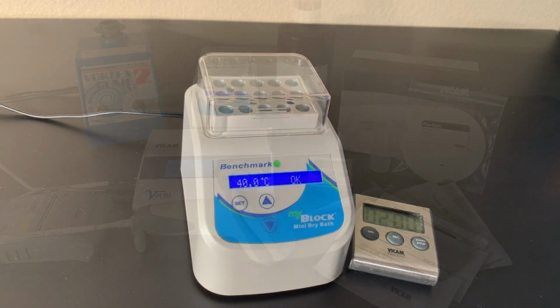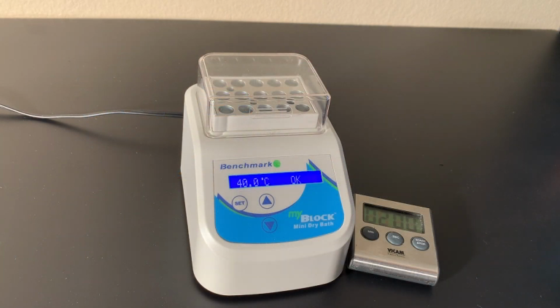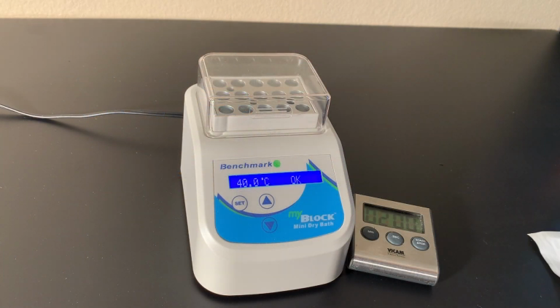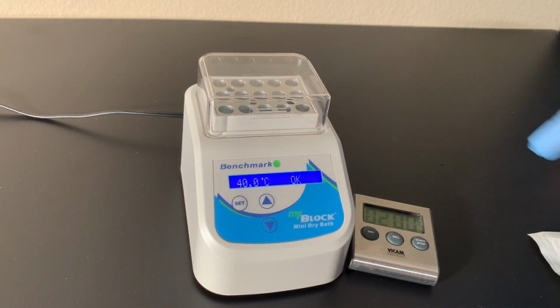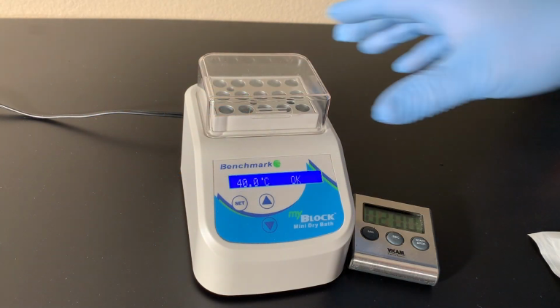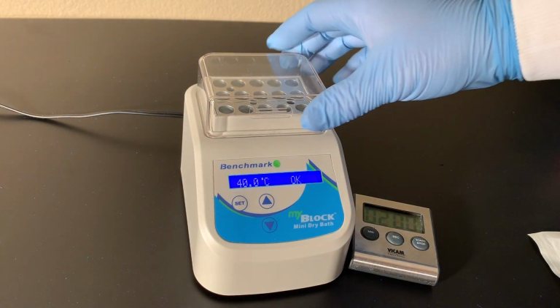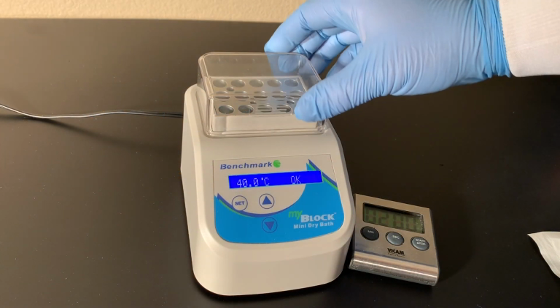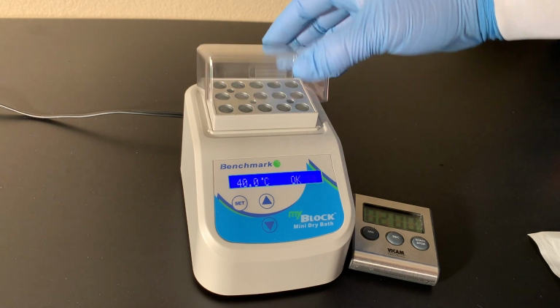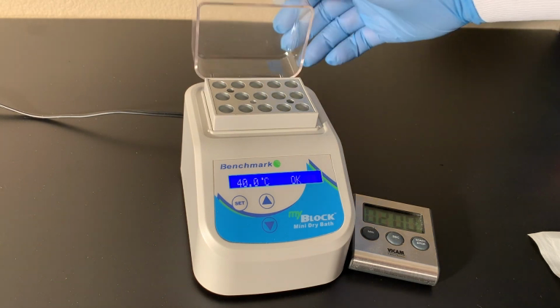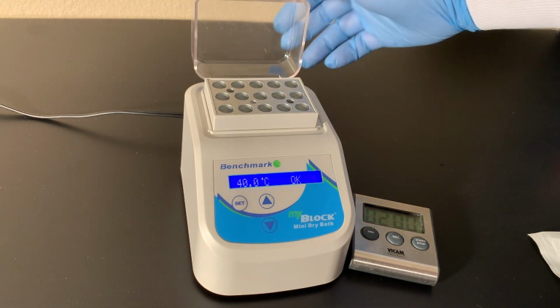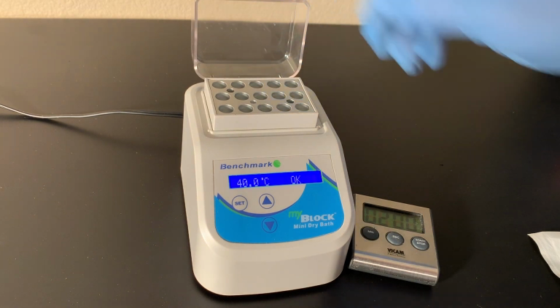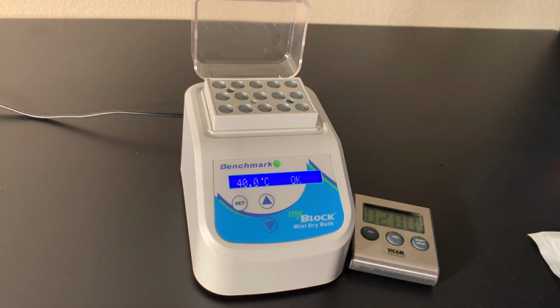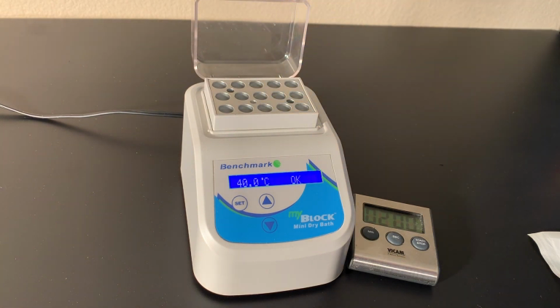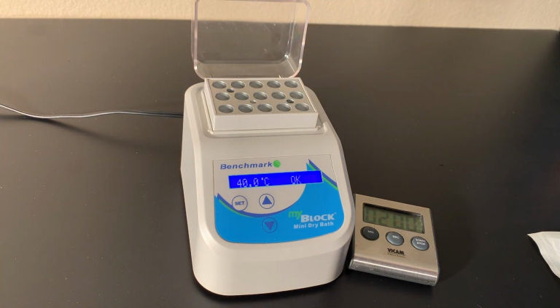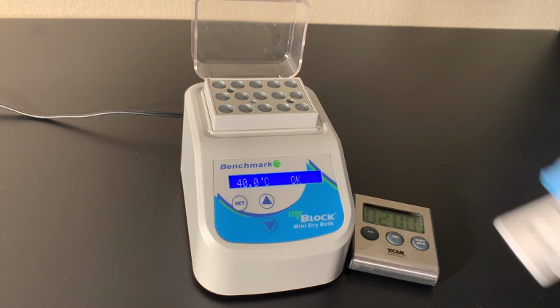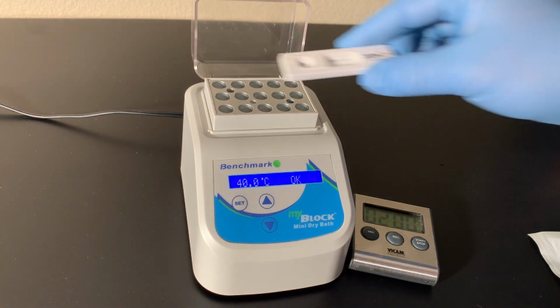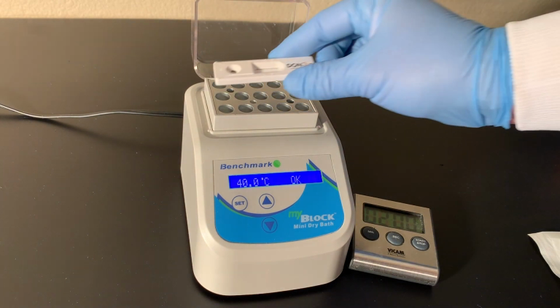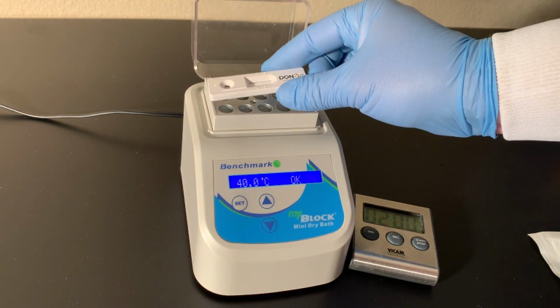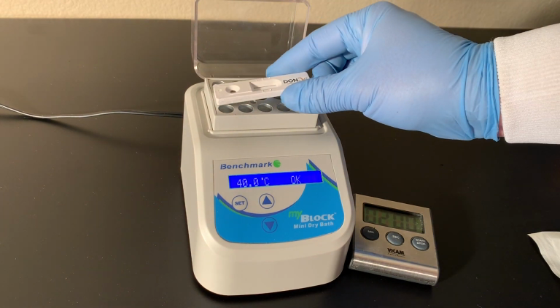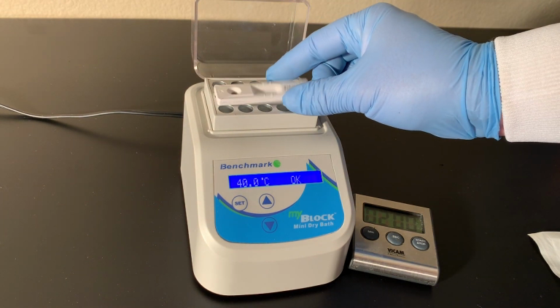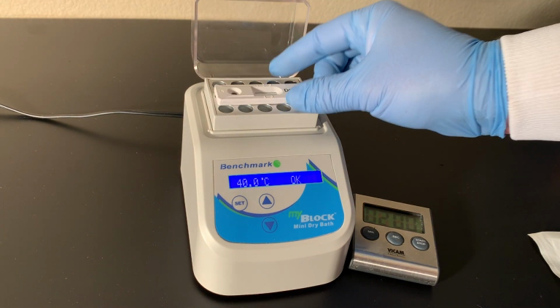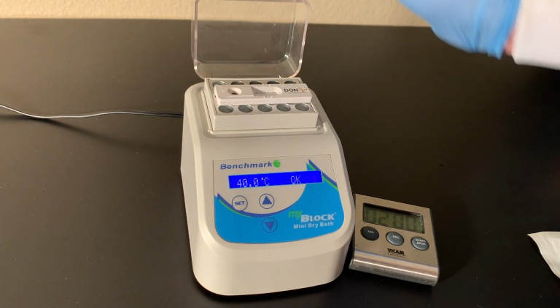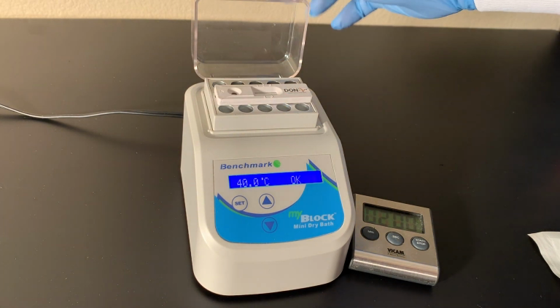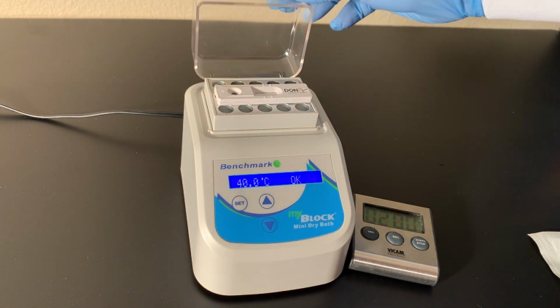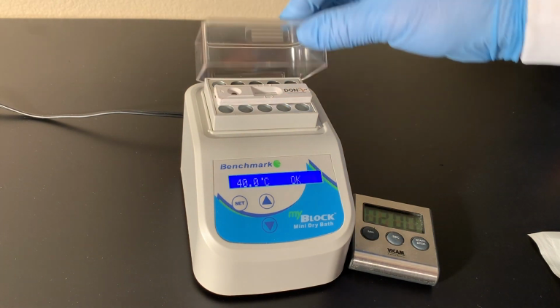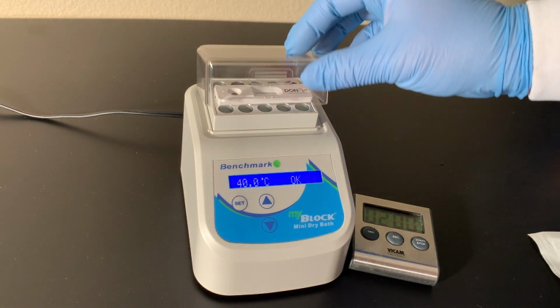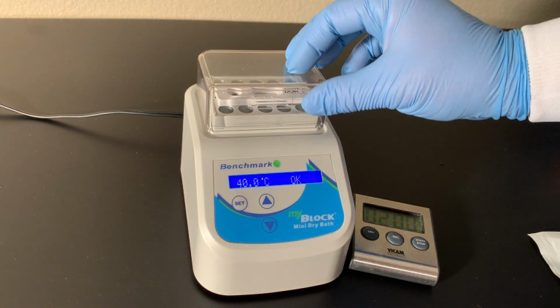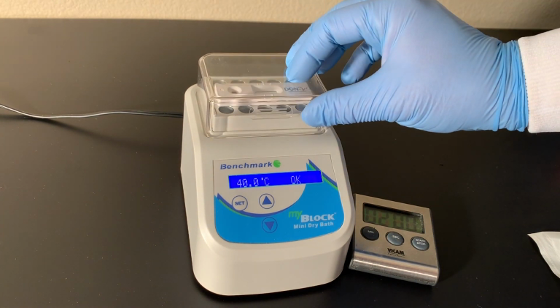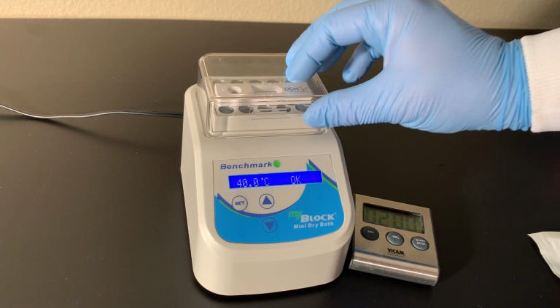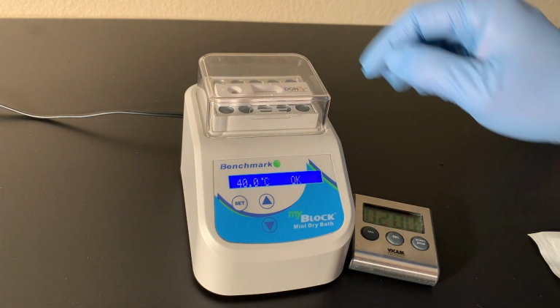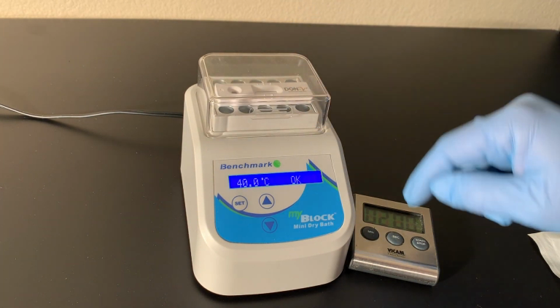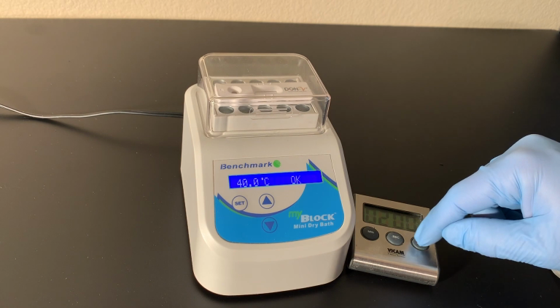If you're using the DON V test for deoxynivalenol, pre-incubate the DON V strip for 2–10 minutes while you prepare the sample.